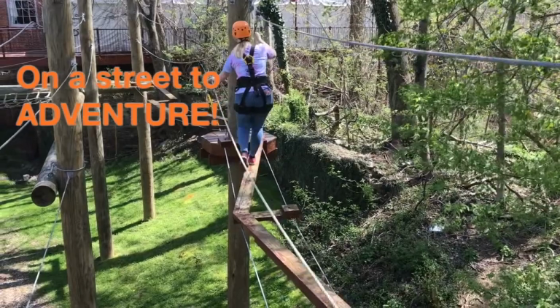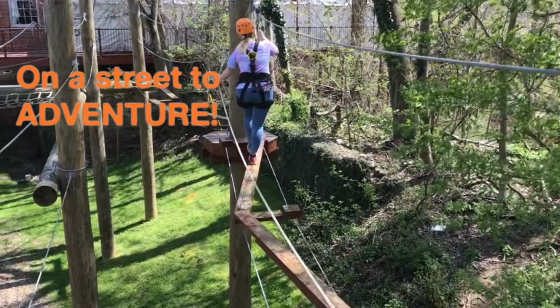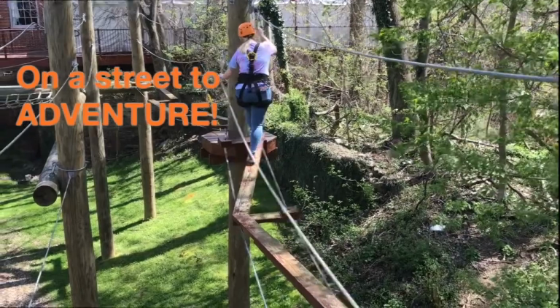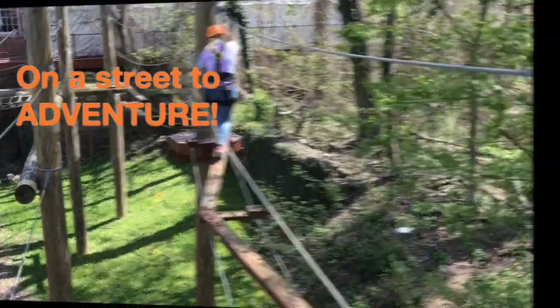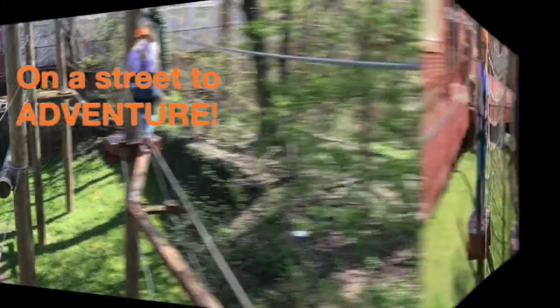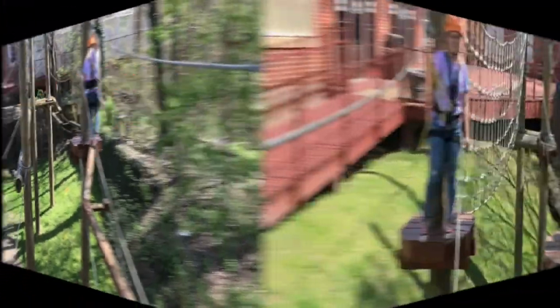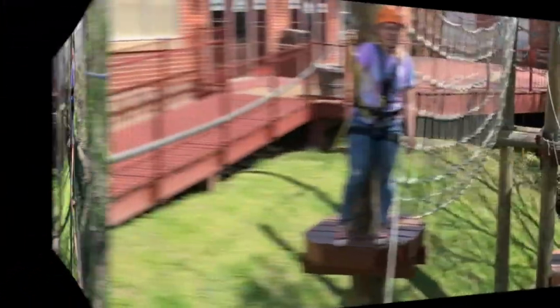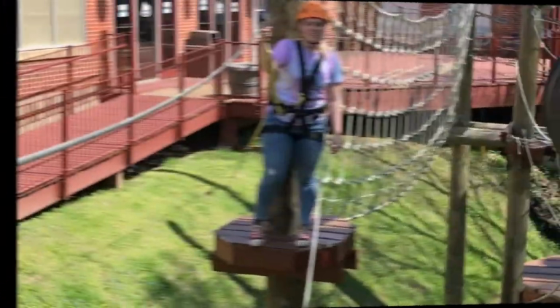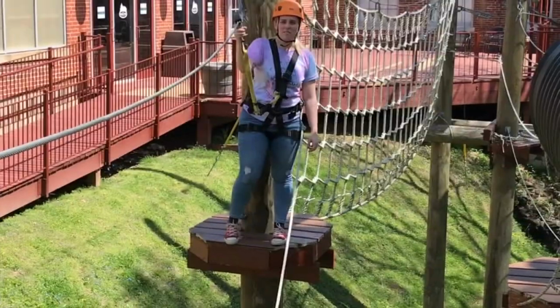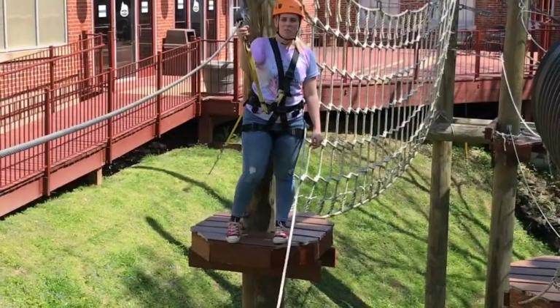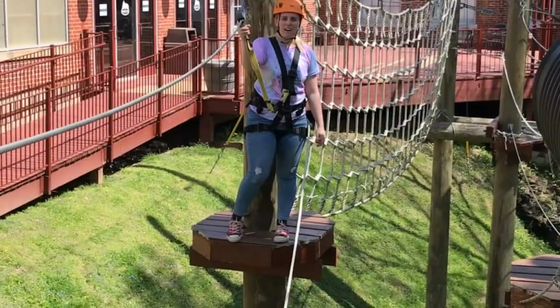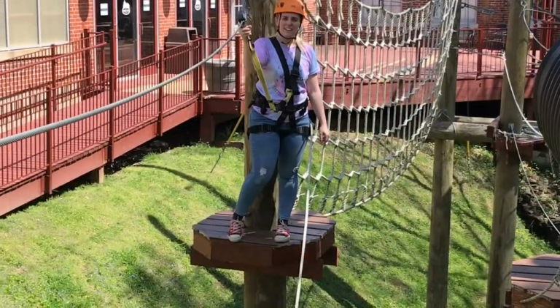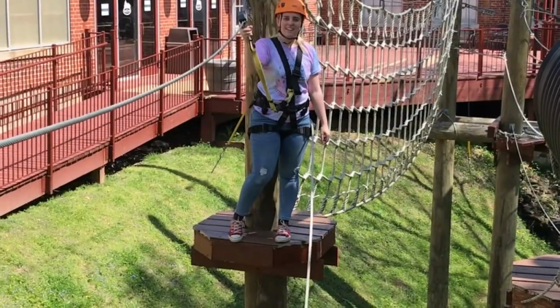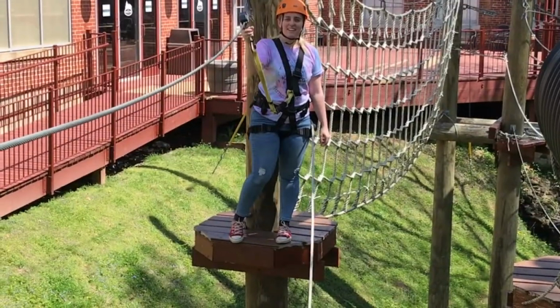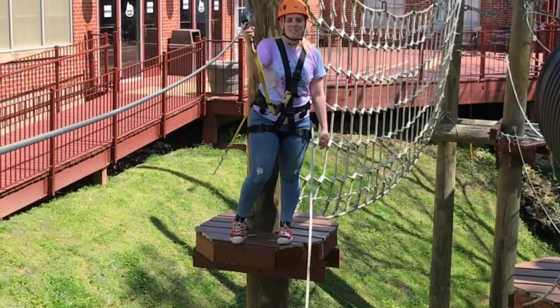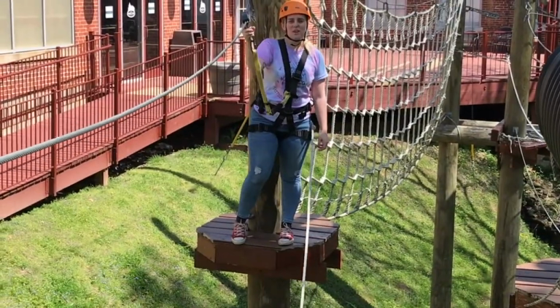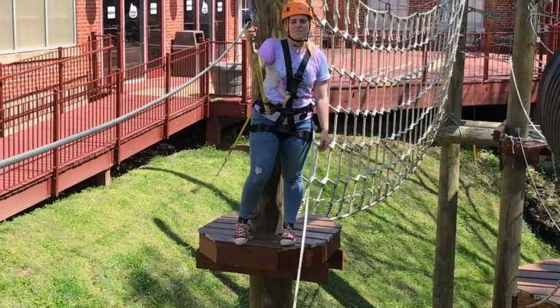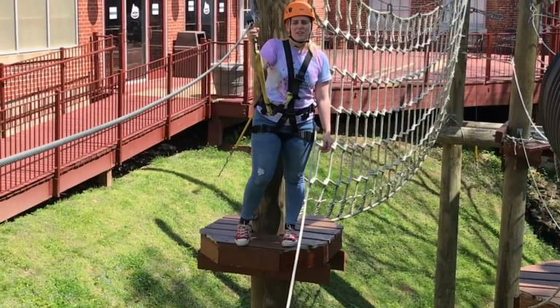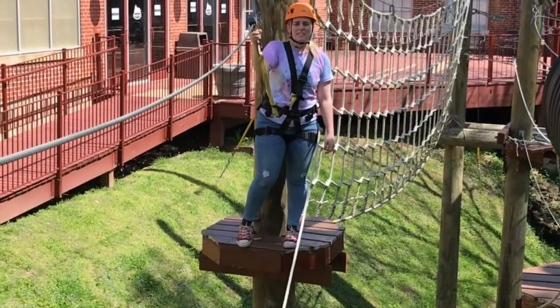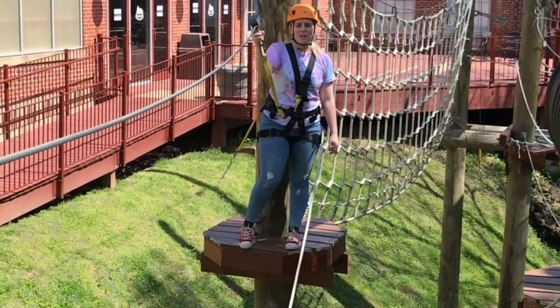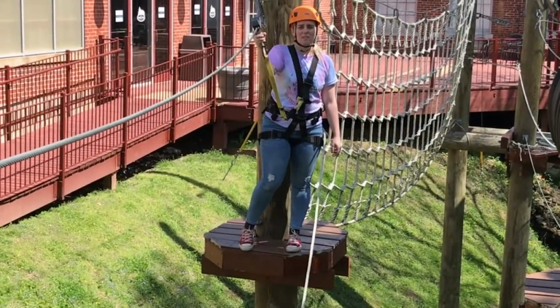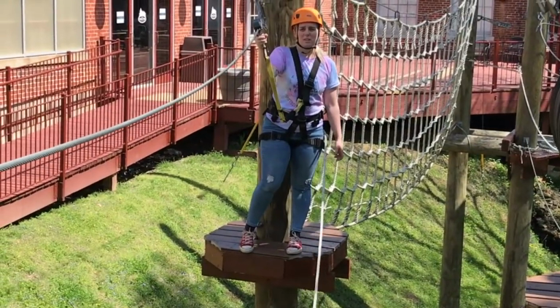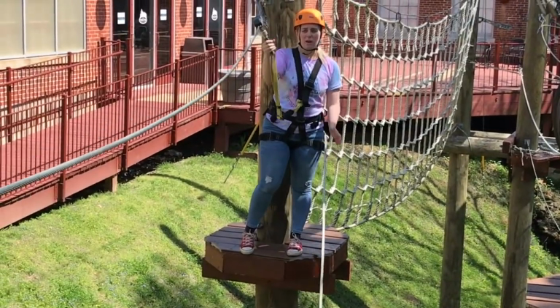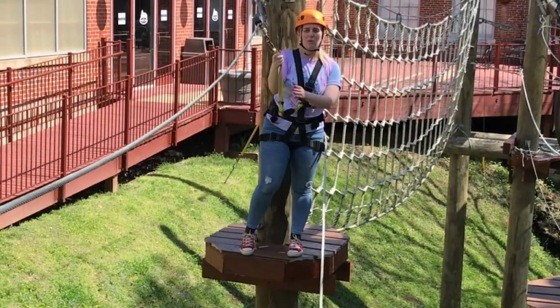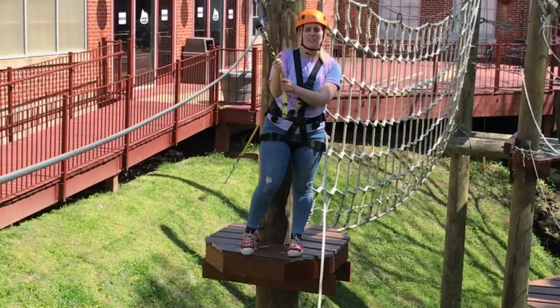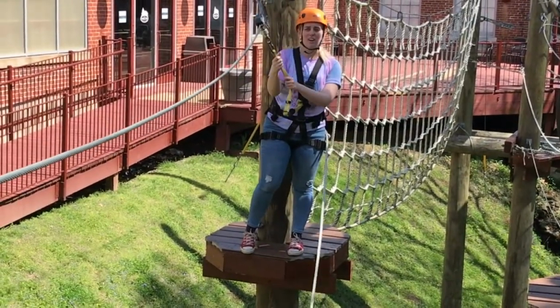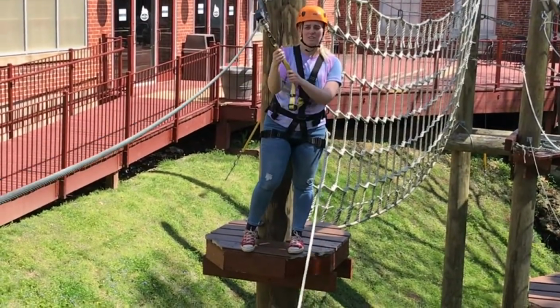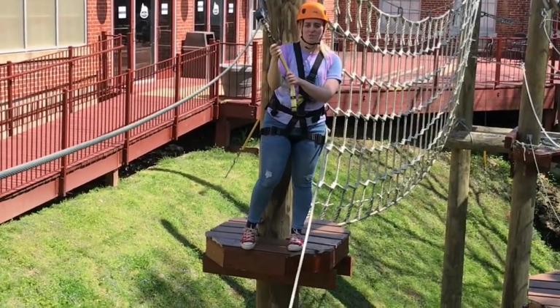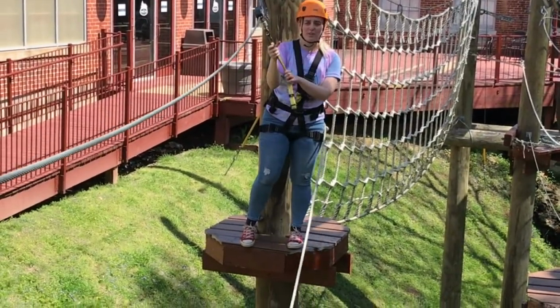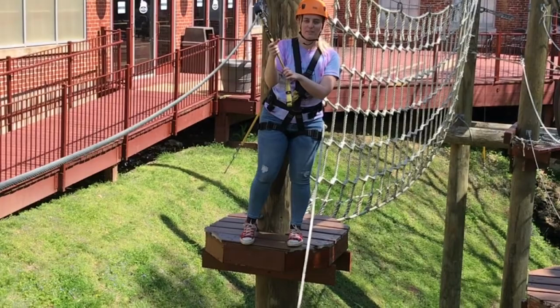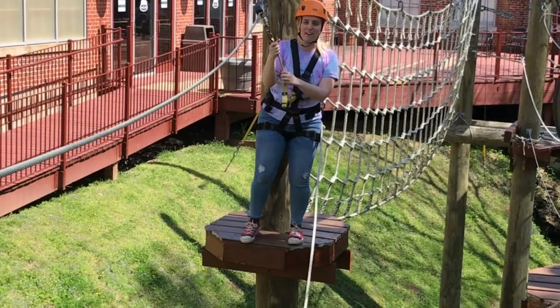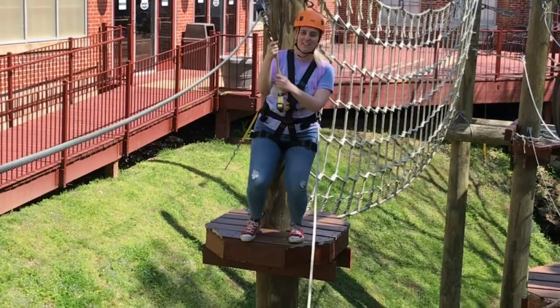For the mini zipline at level 1, kids will have a great time here by holding on and enjoying the ride.